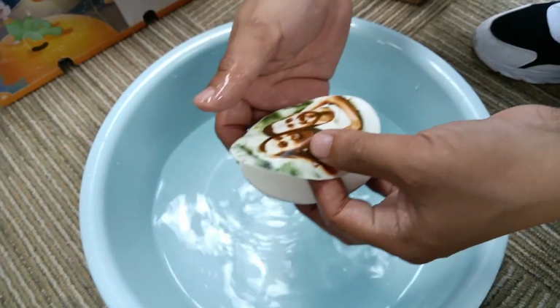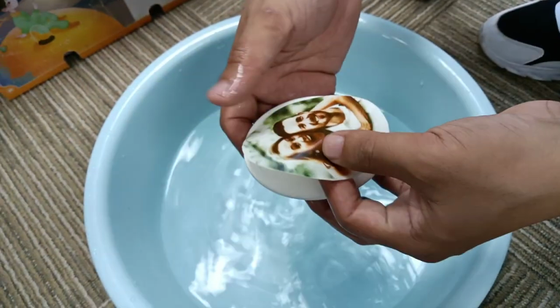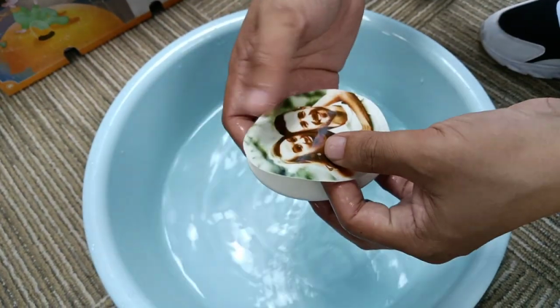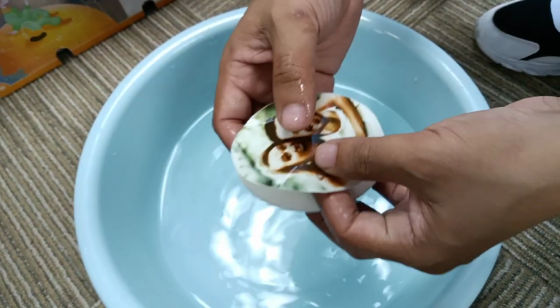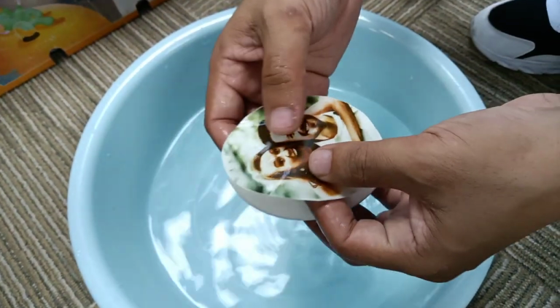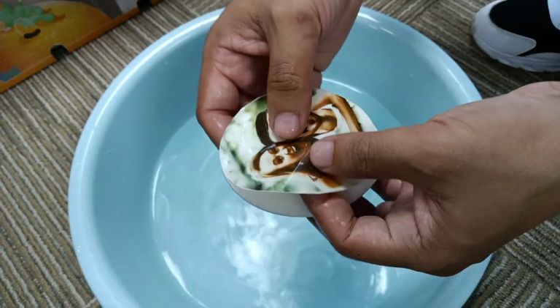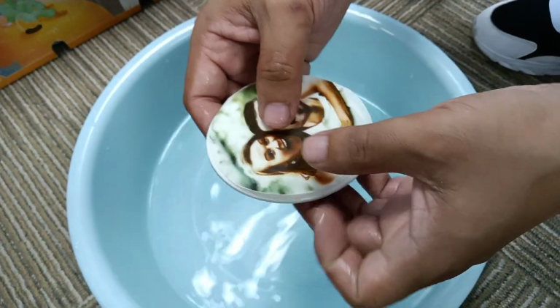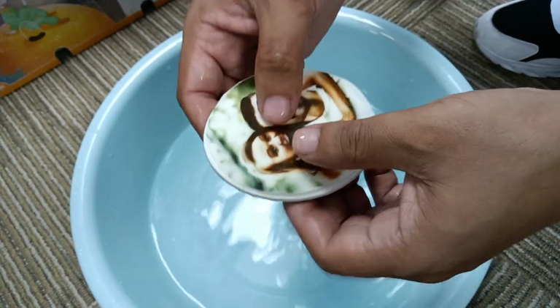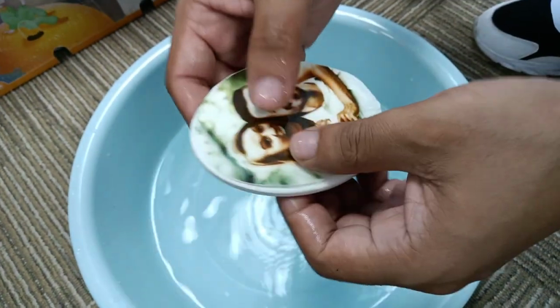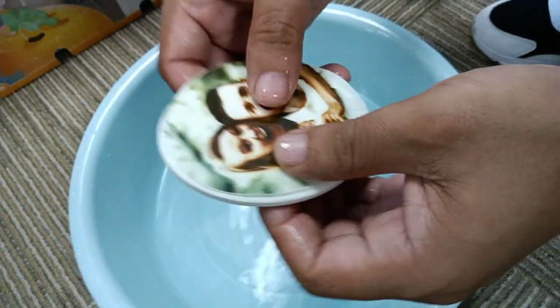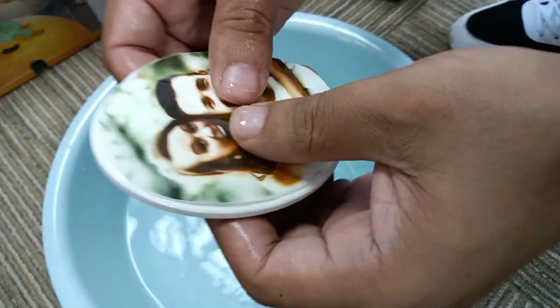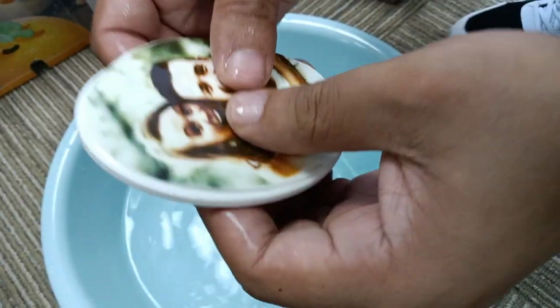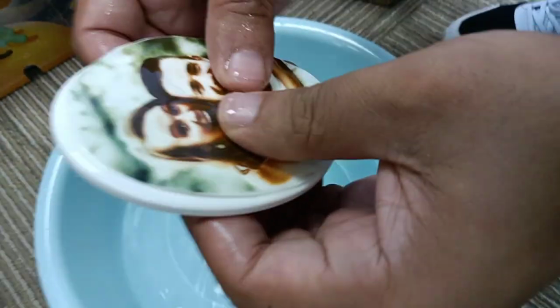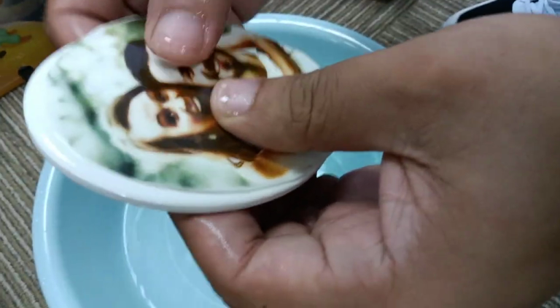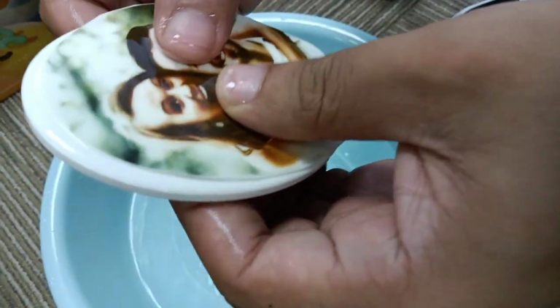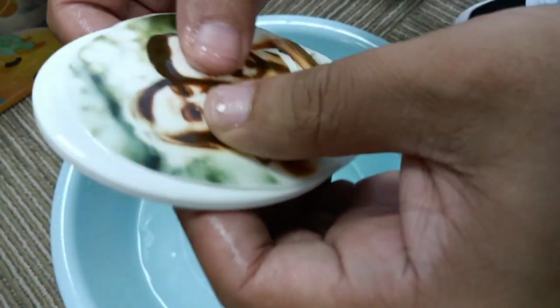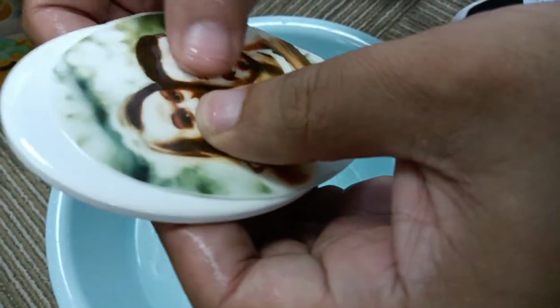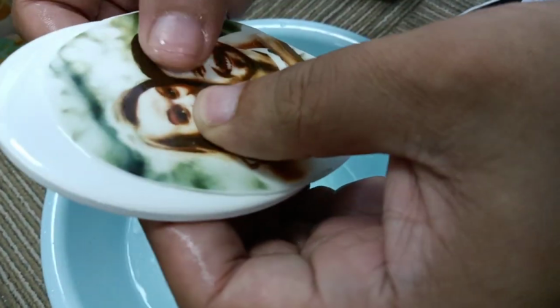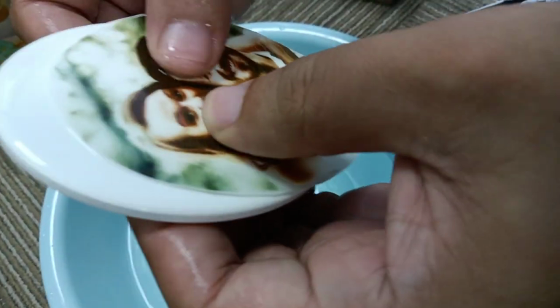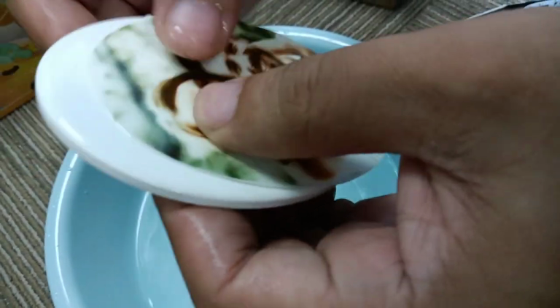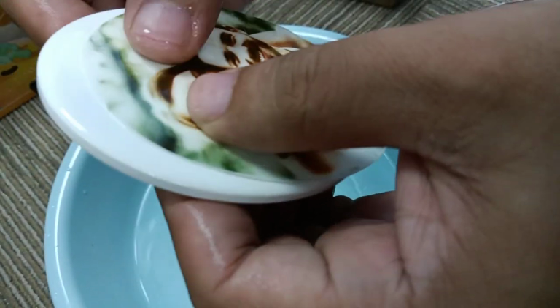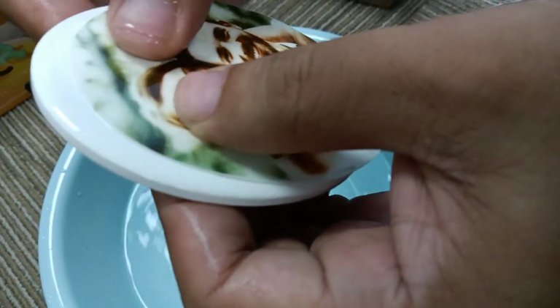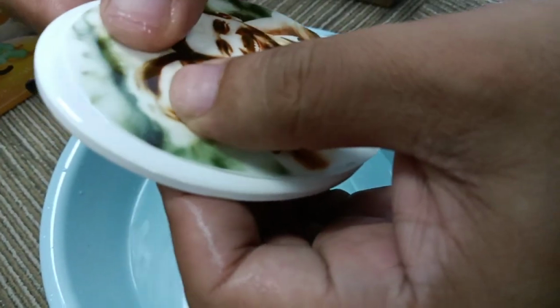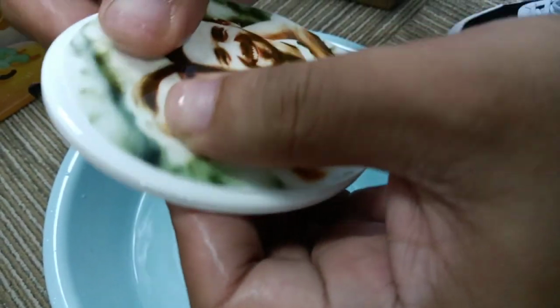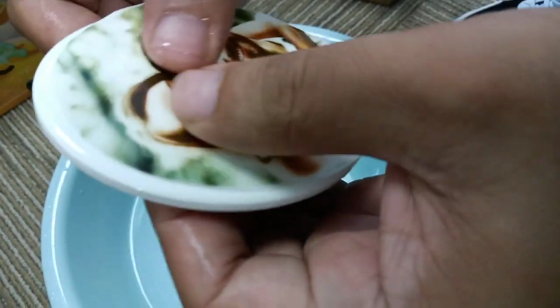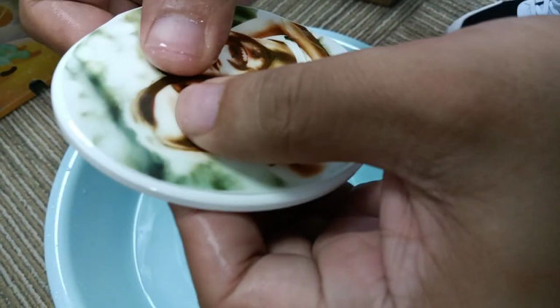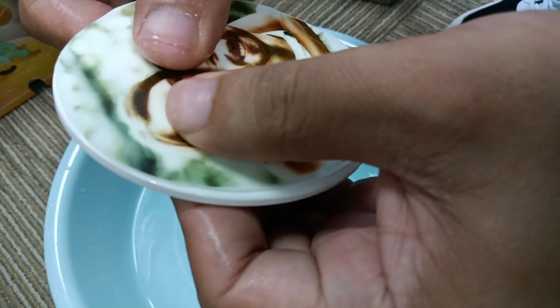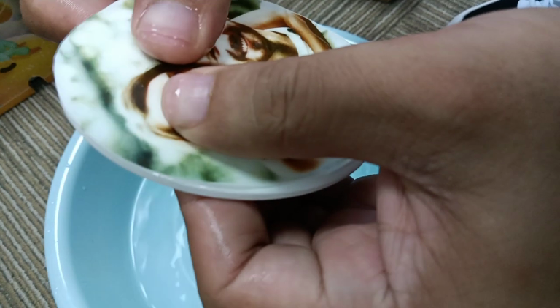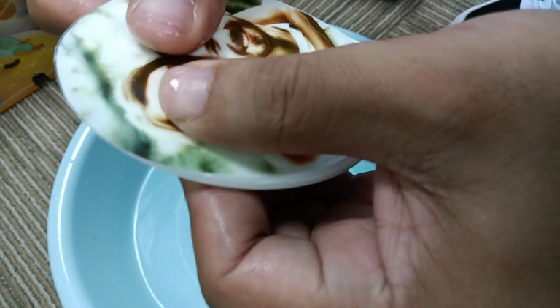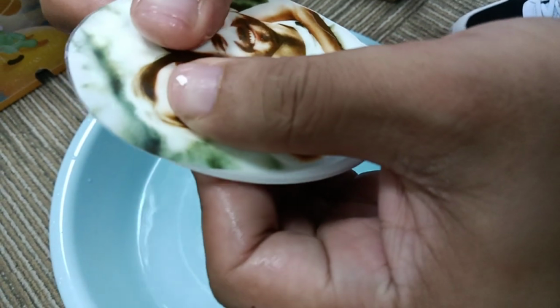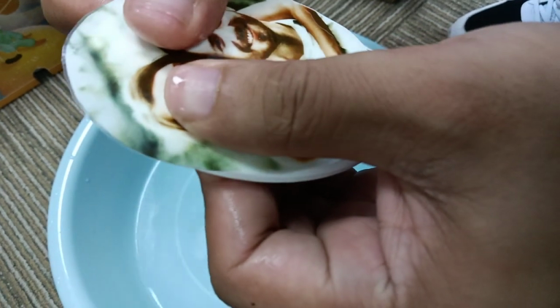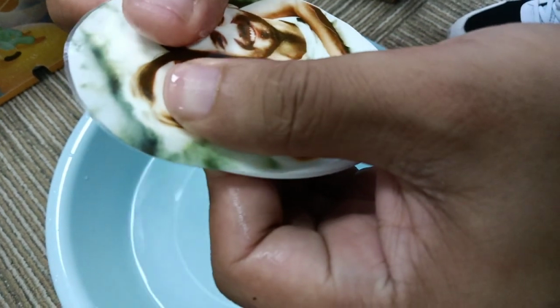Okay, take it out. Transfer this photo to the ceramic piece.